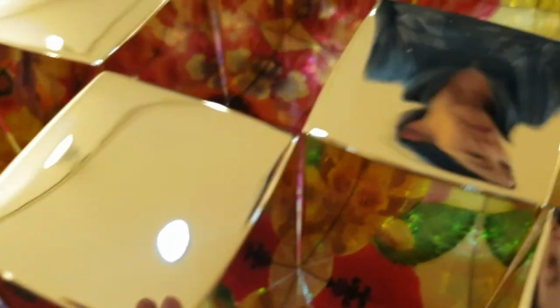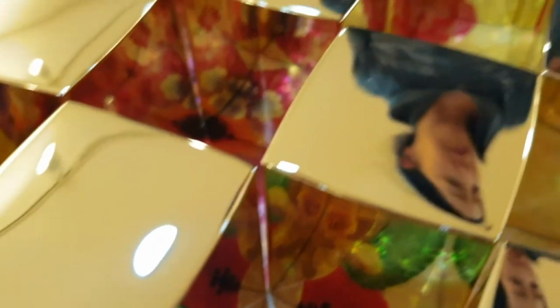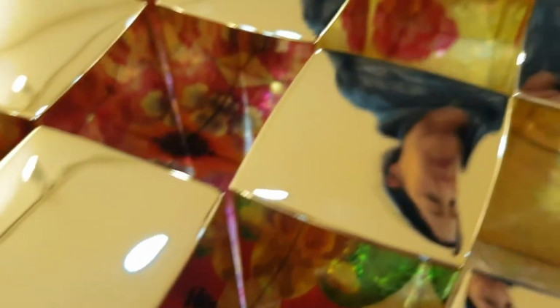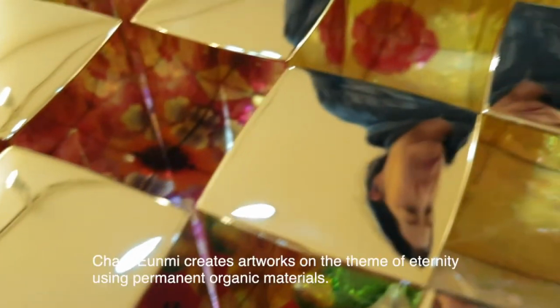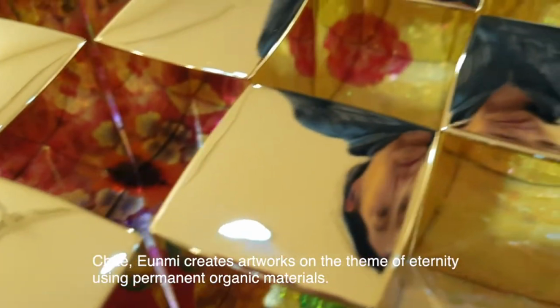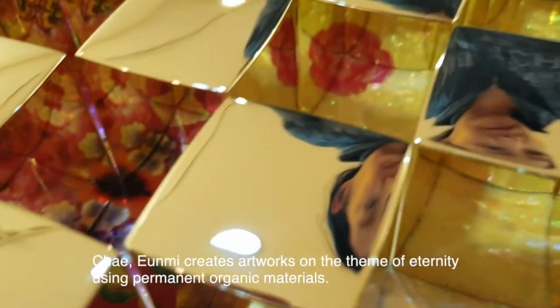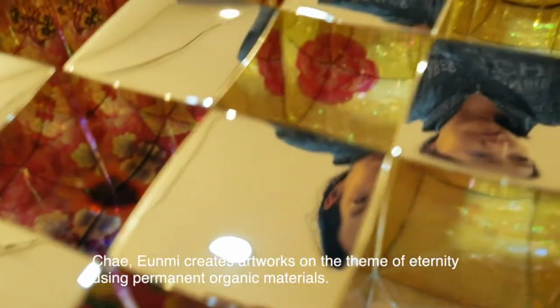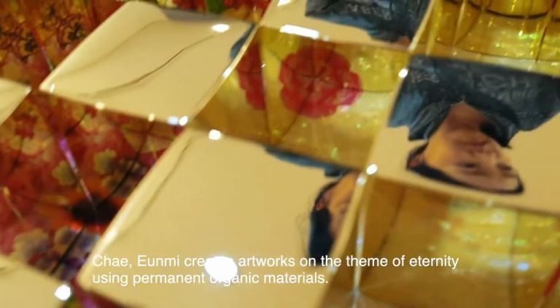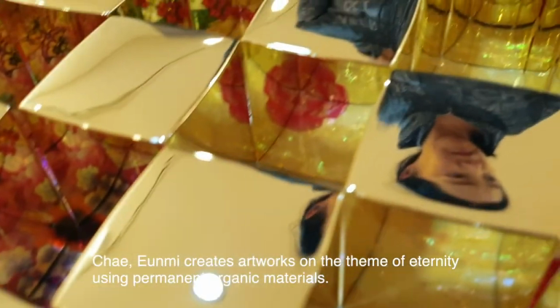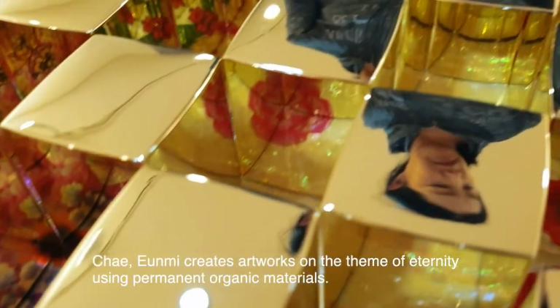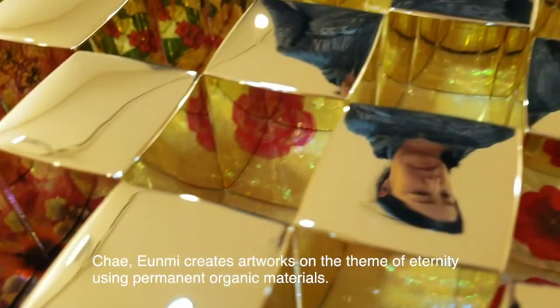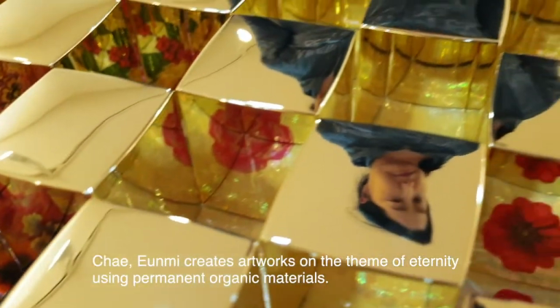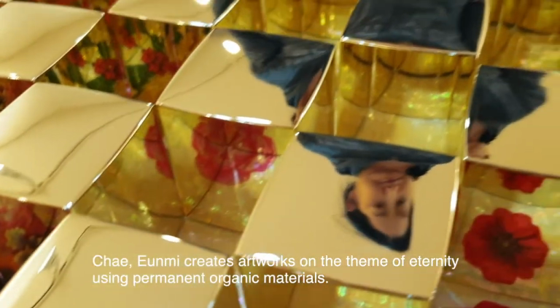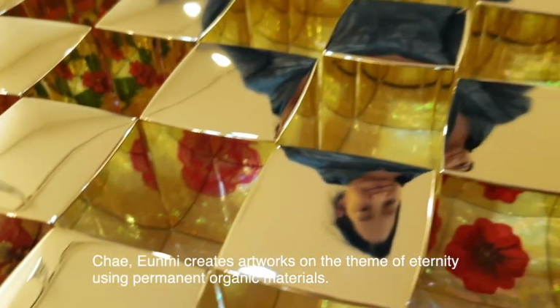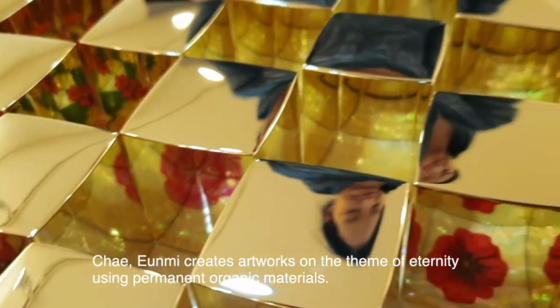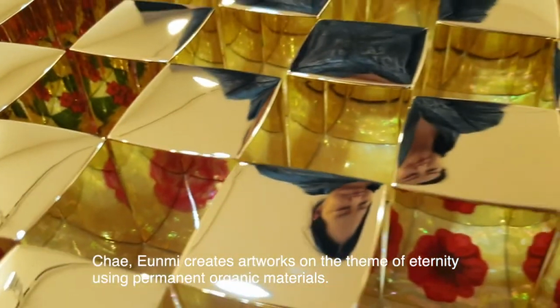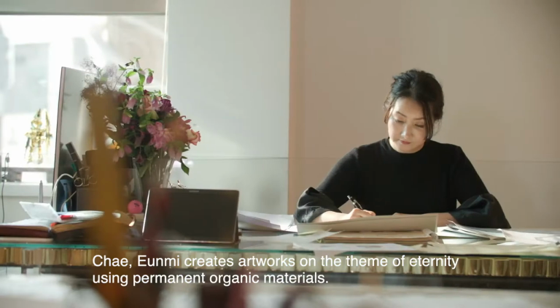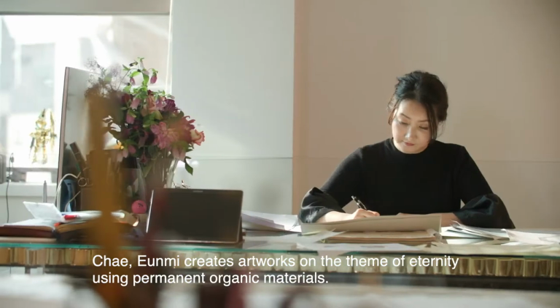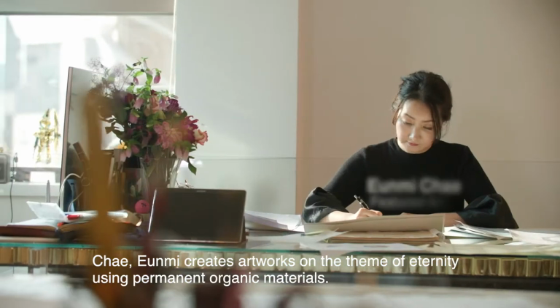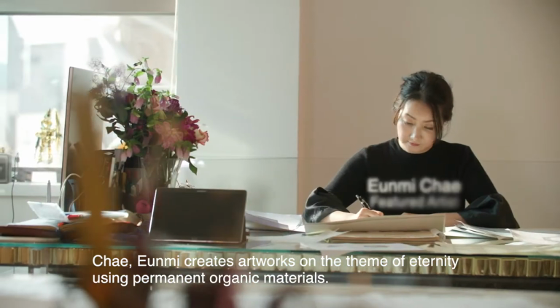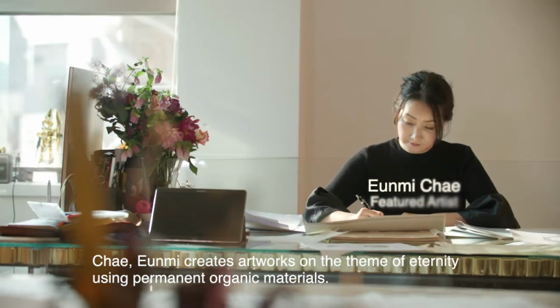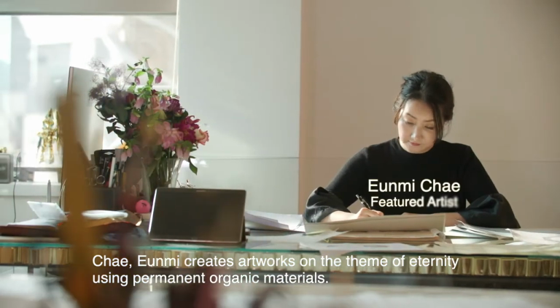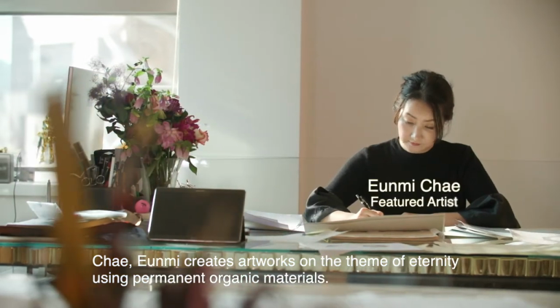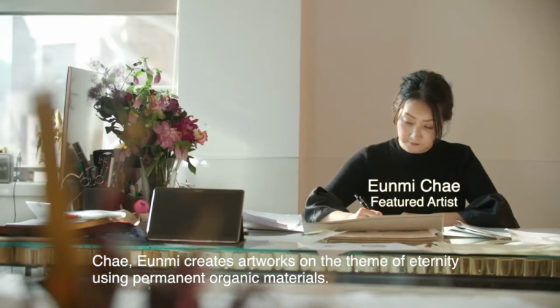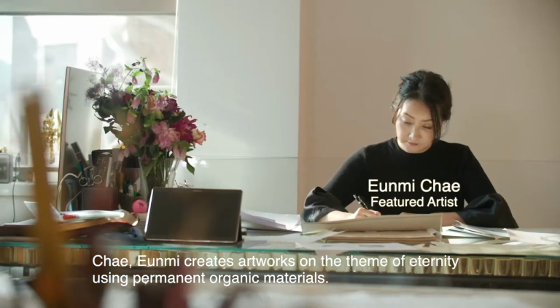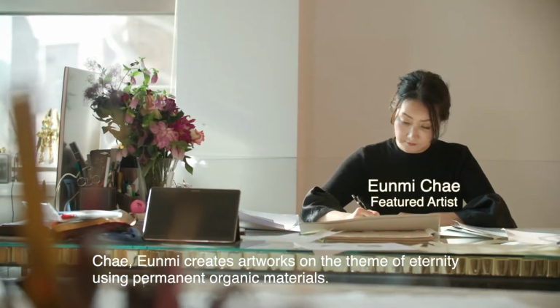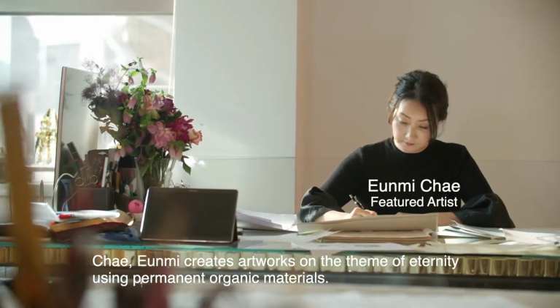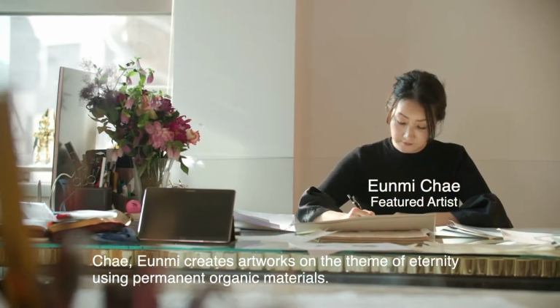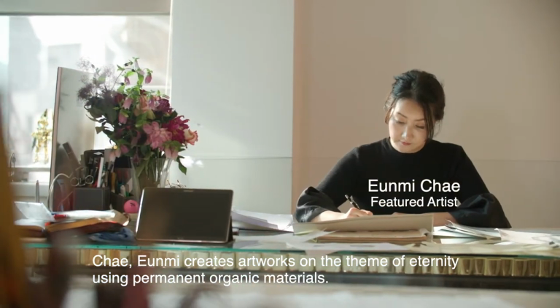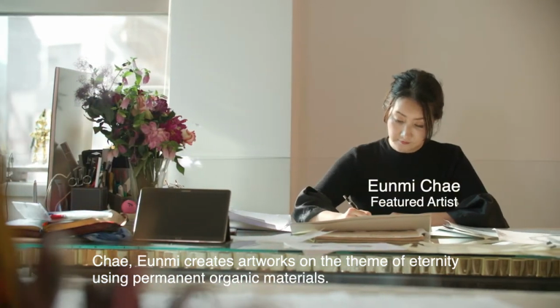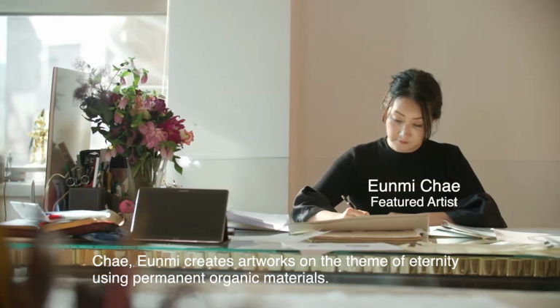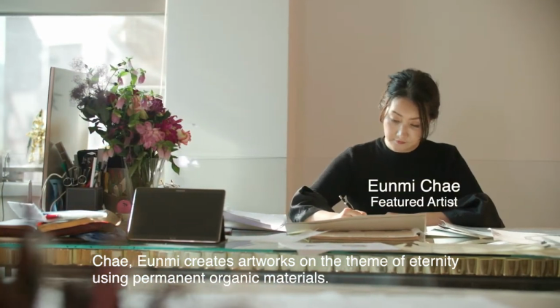Chae Eunmi creates artworks on the theme of eternity, using permanent organic materials.